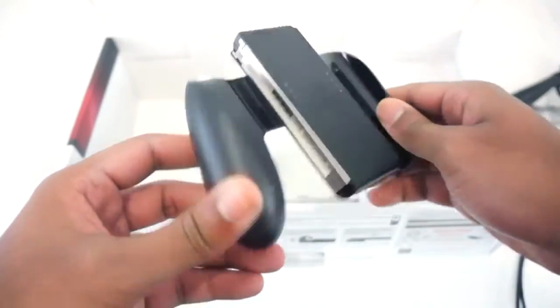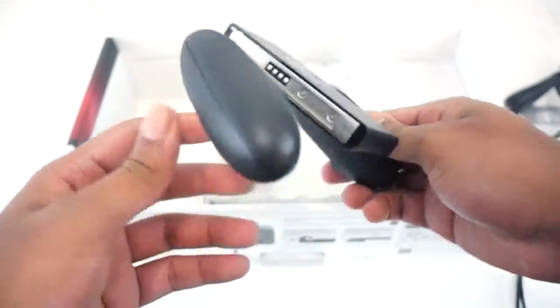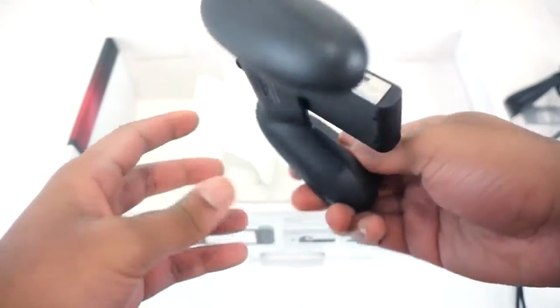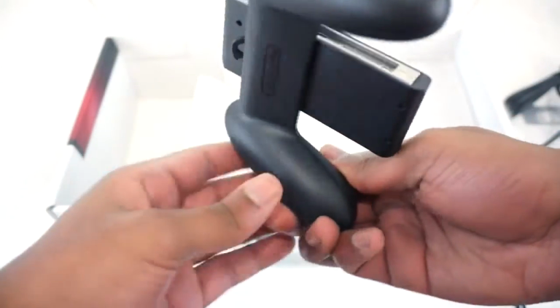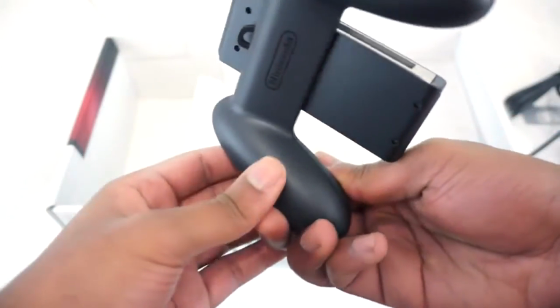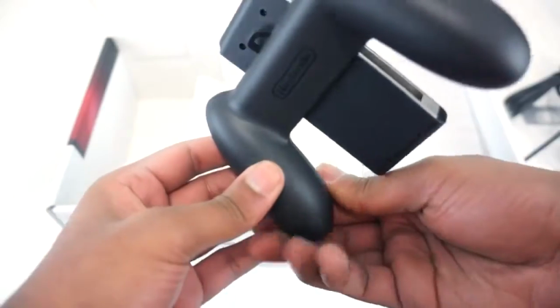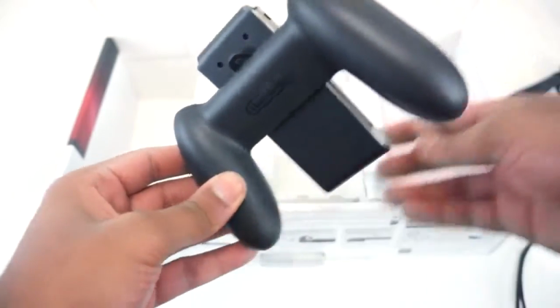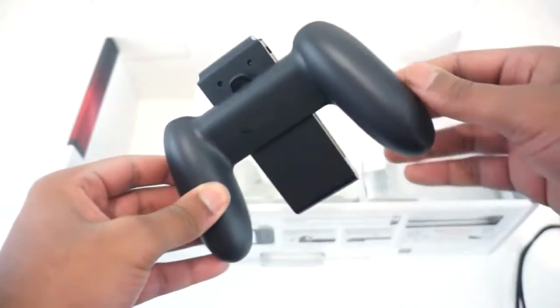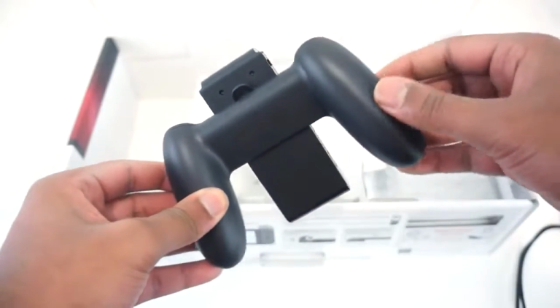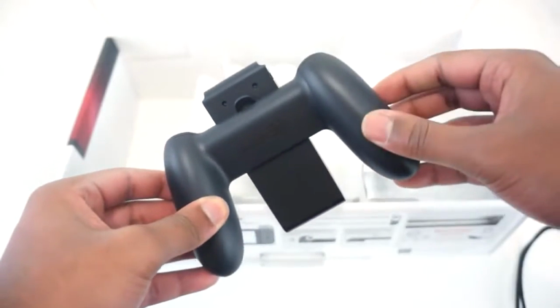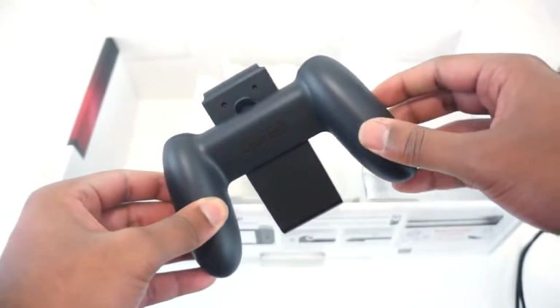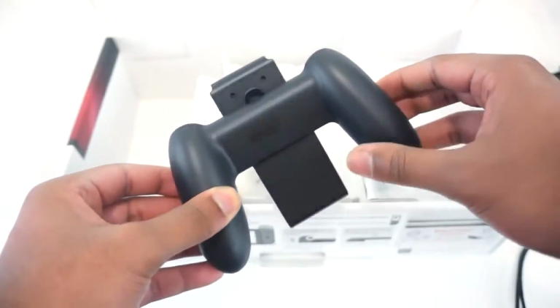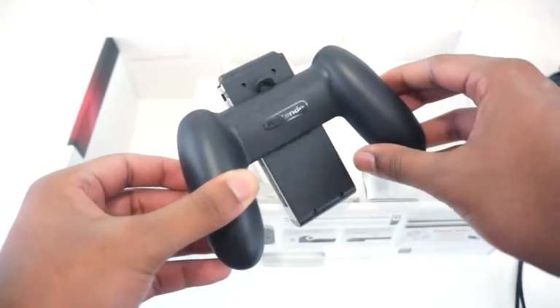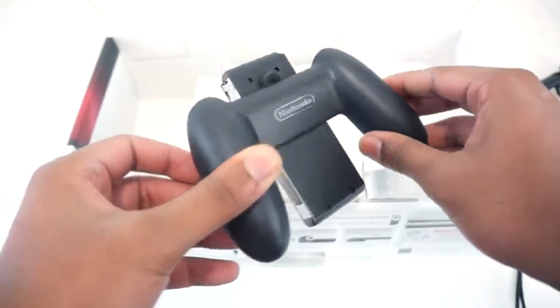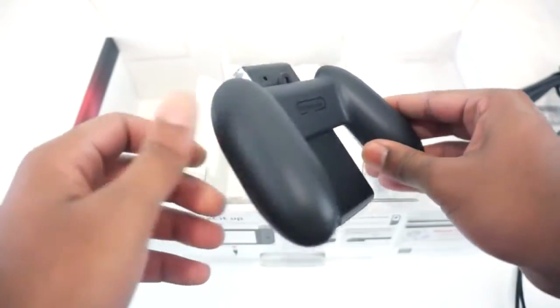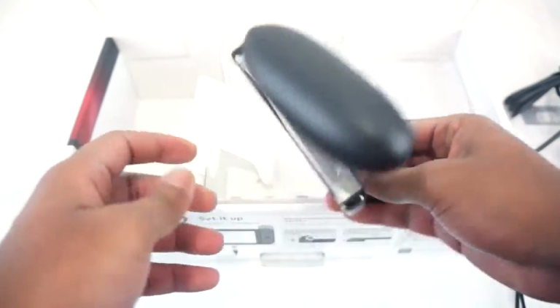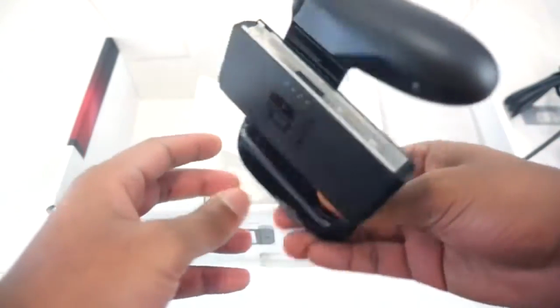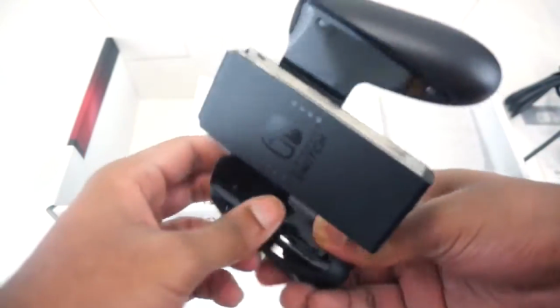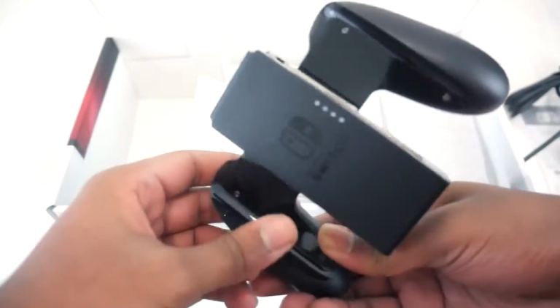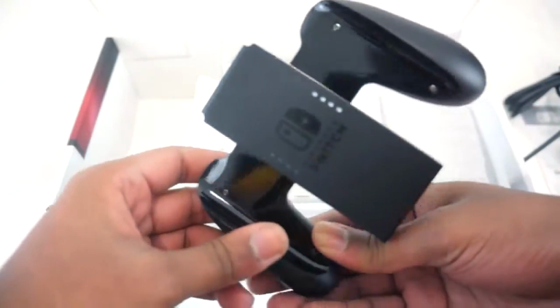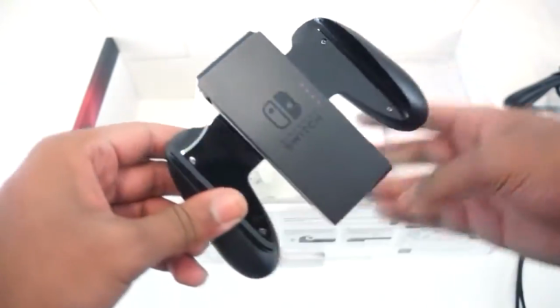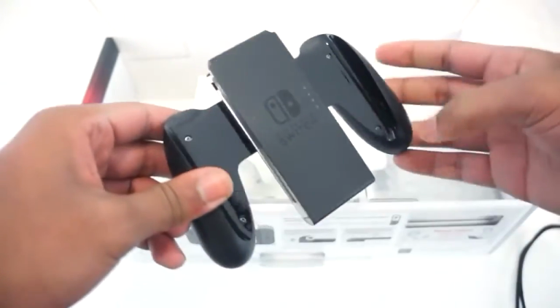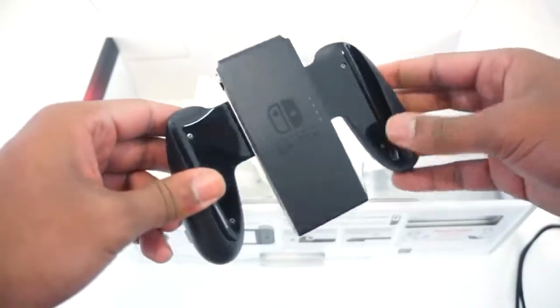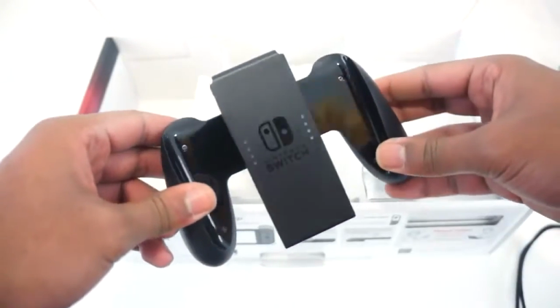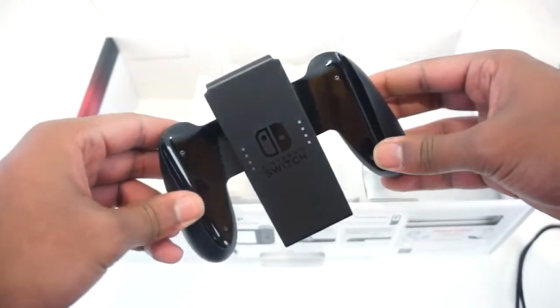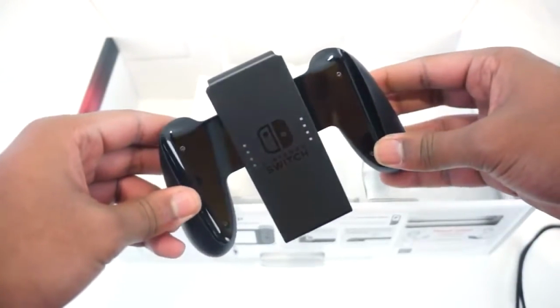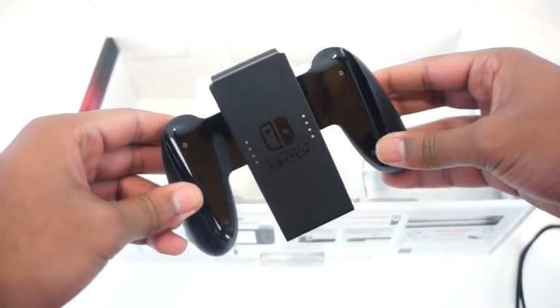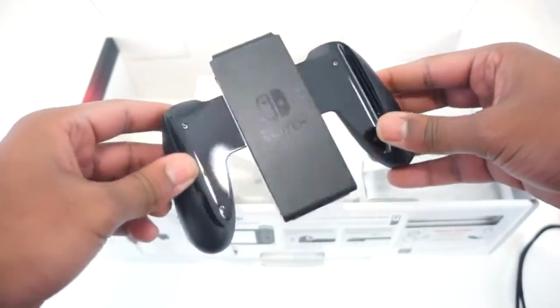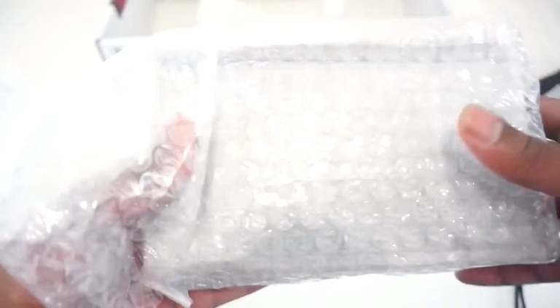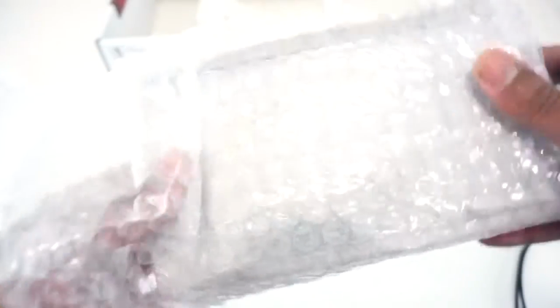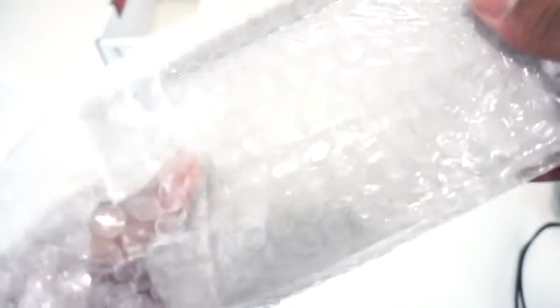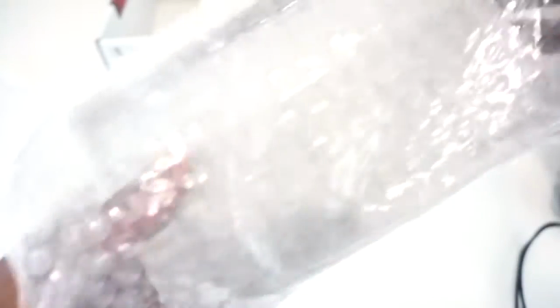Right here we have the Joy-Con grips. To me honestly, it looks really cool that you just slide your Joy-Cons in and you get a traditional controller.